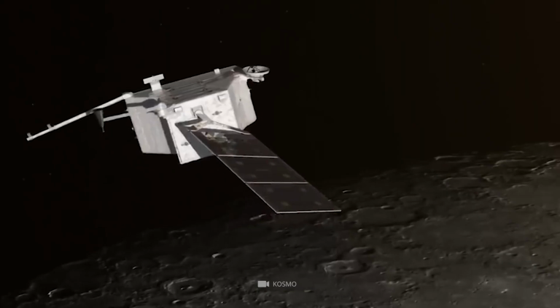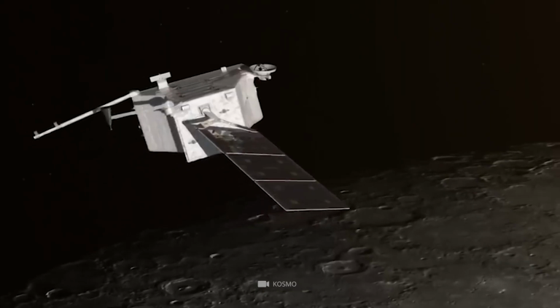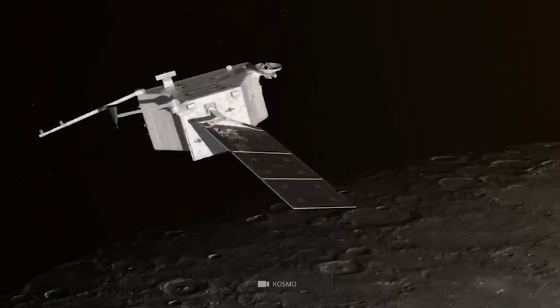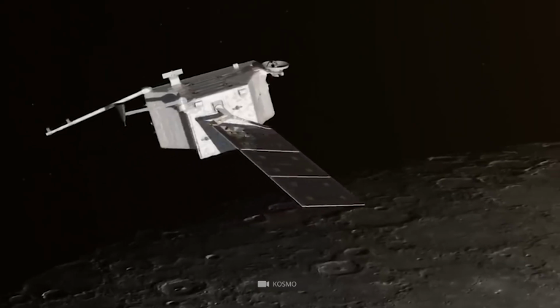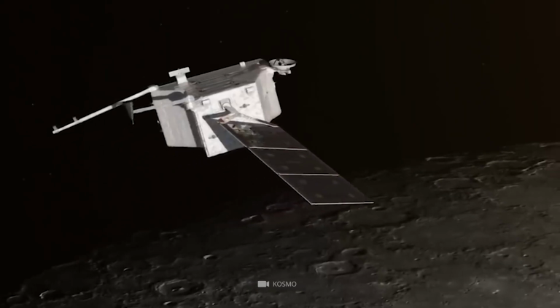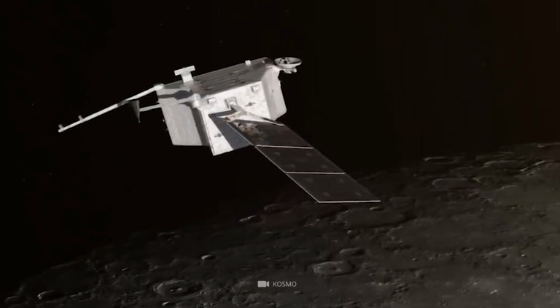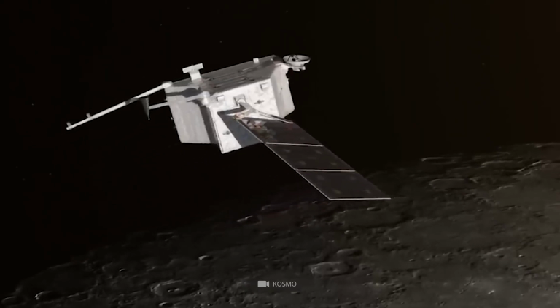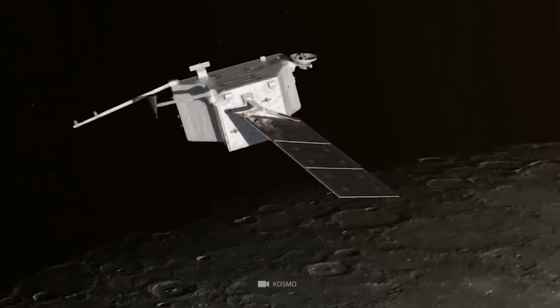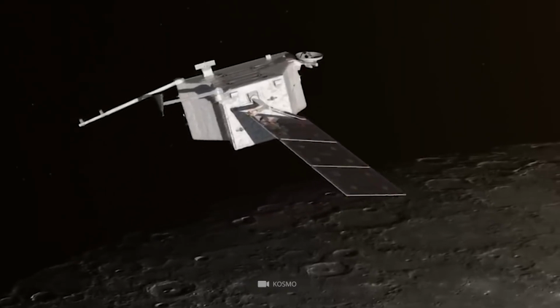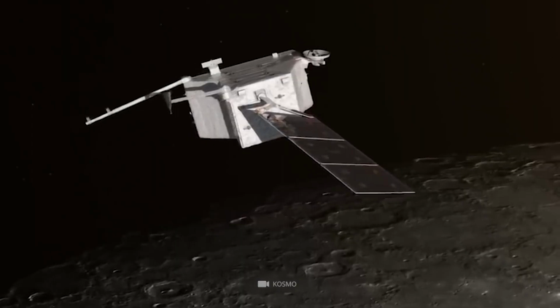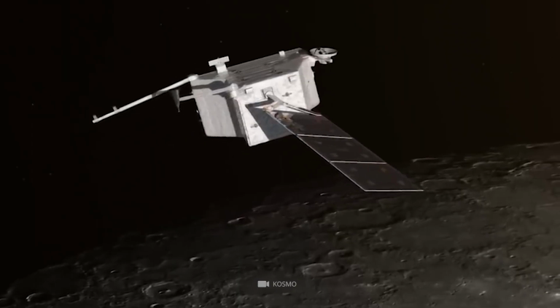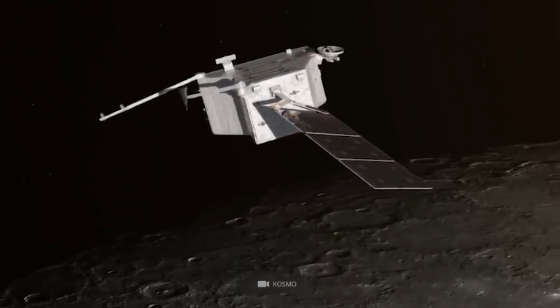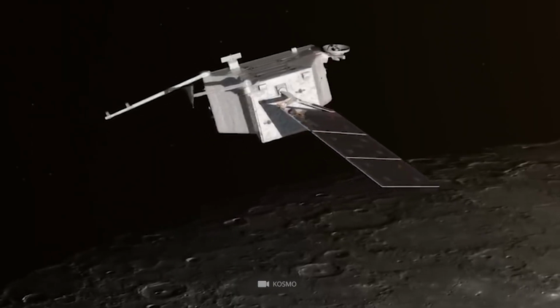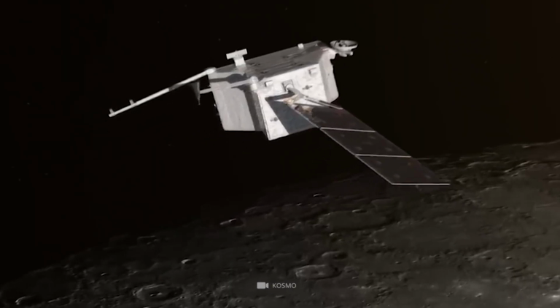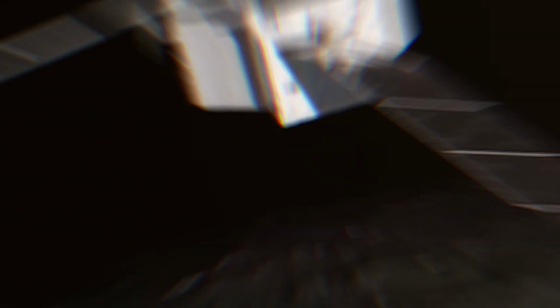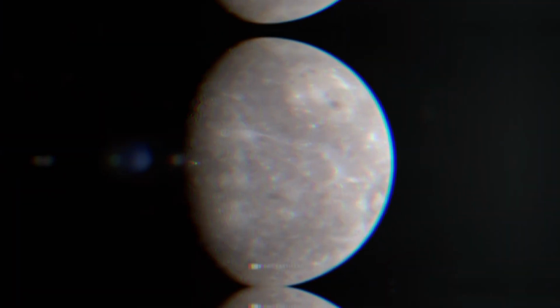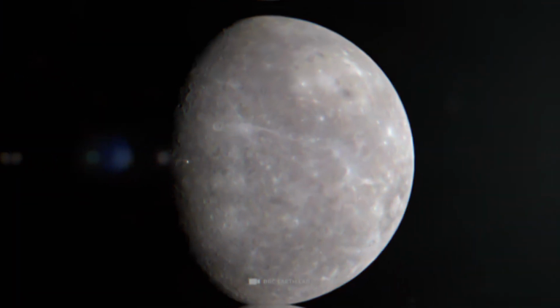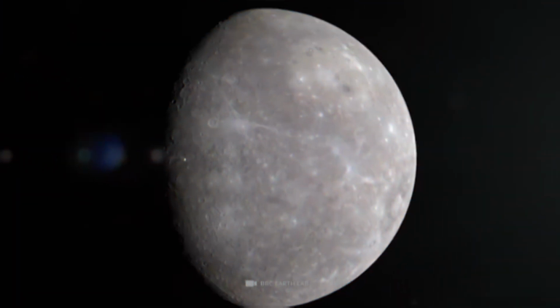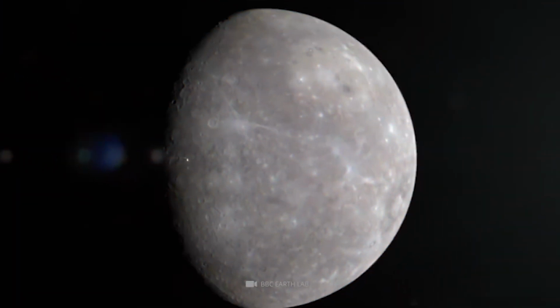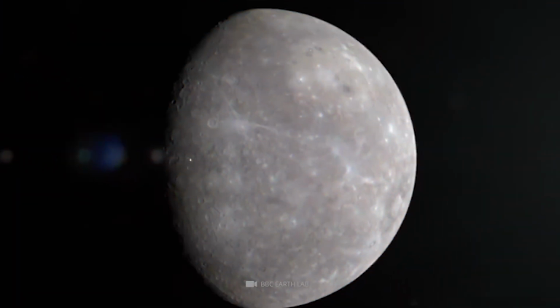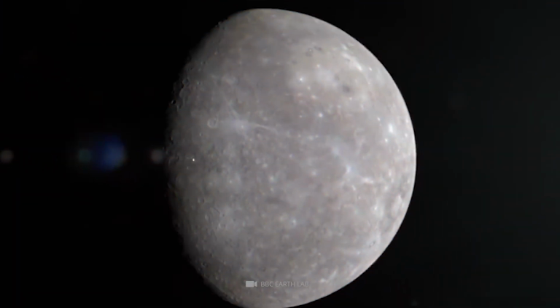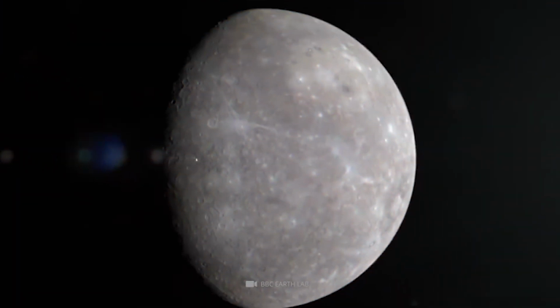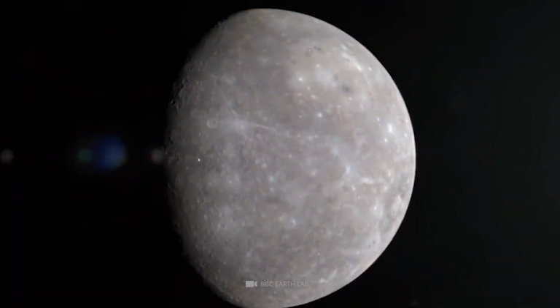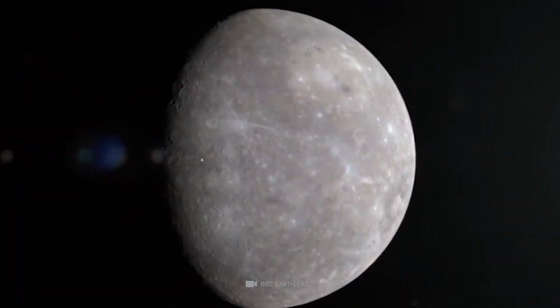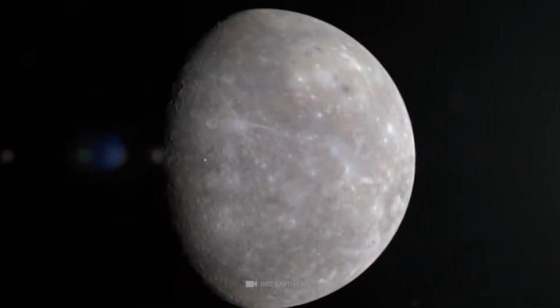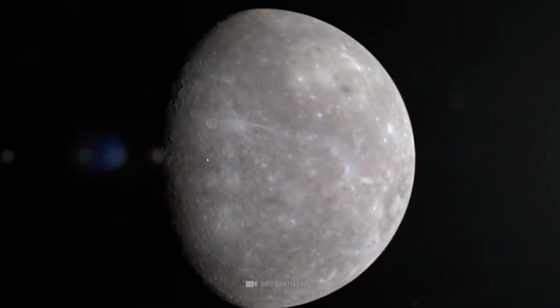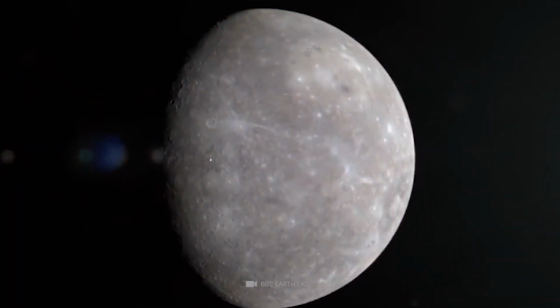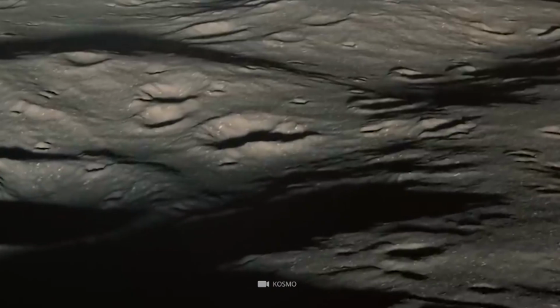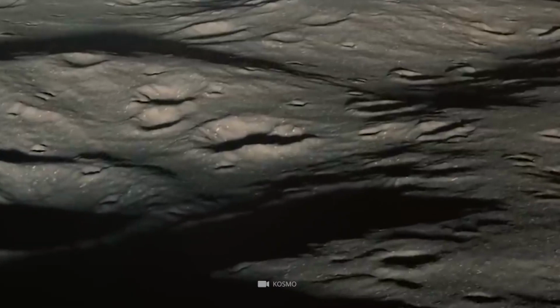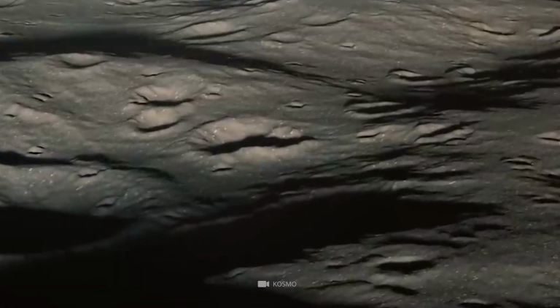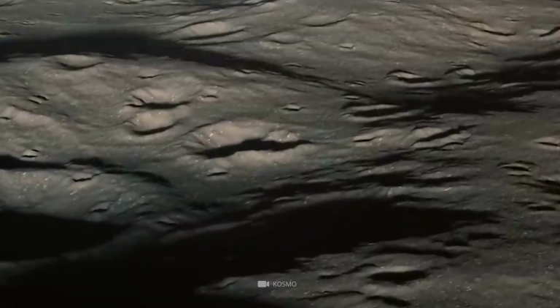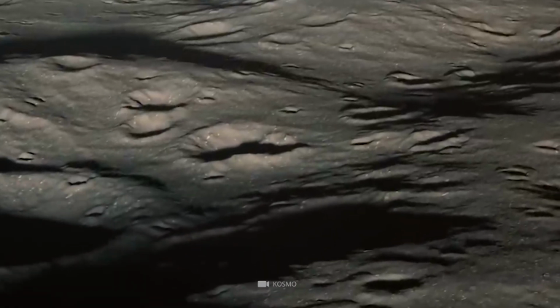Before crashing, it returned its final shot — the highest resolution Mercury photo ever captured.